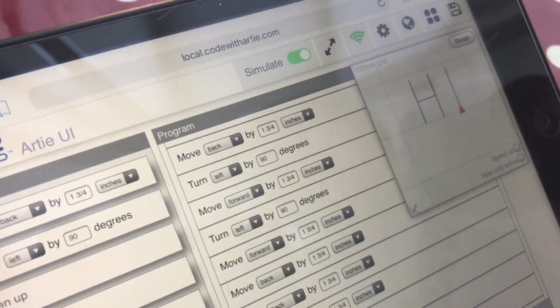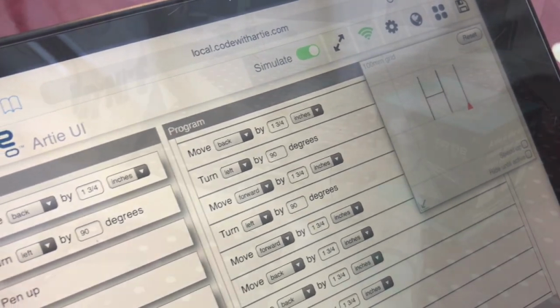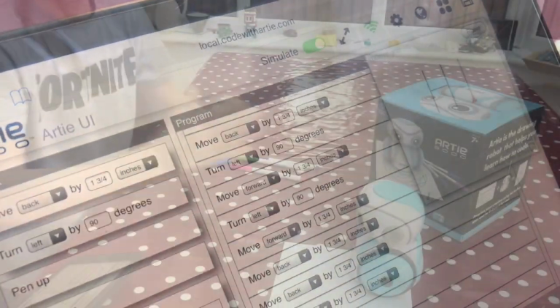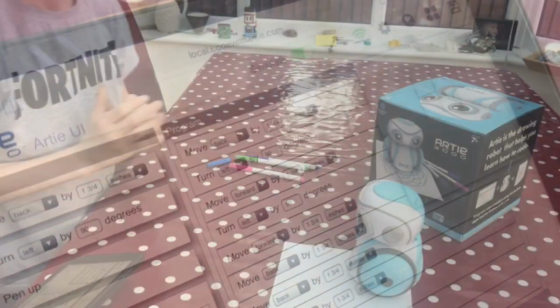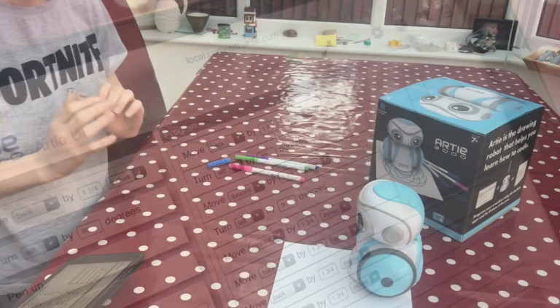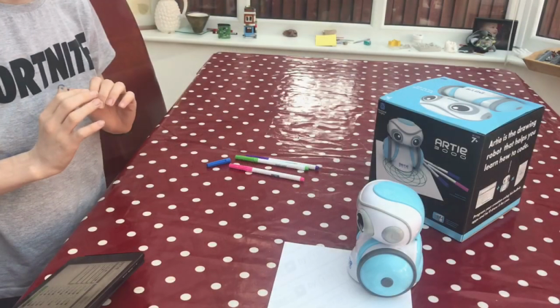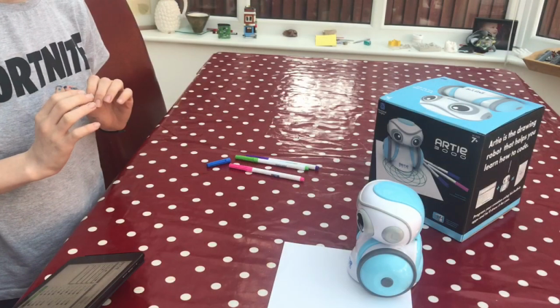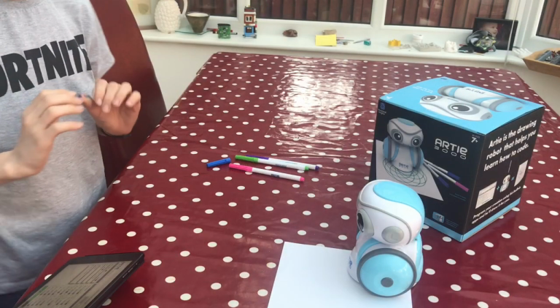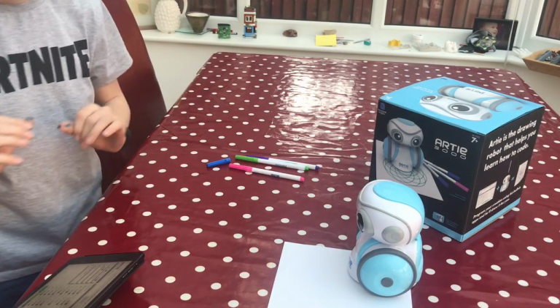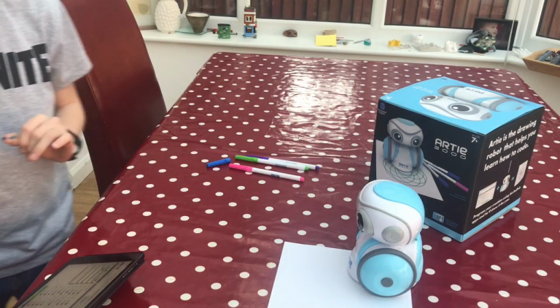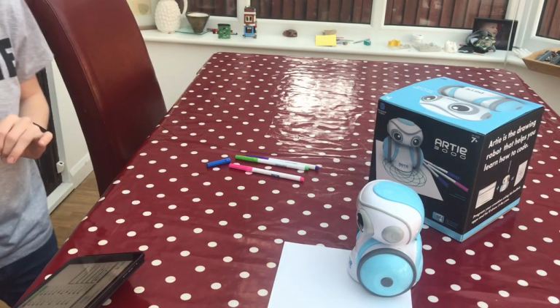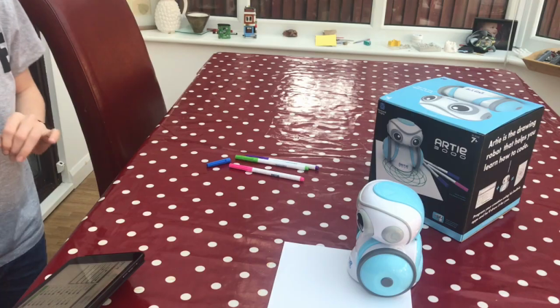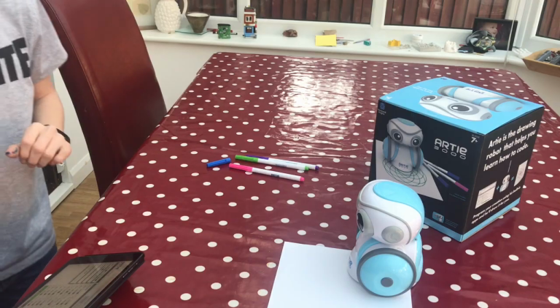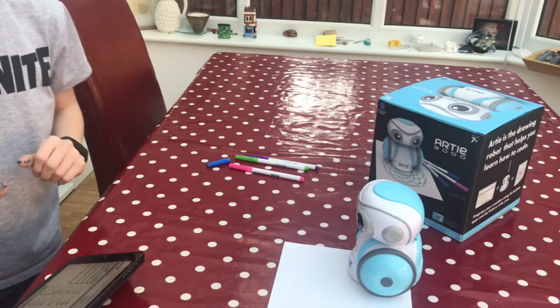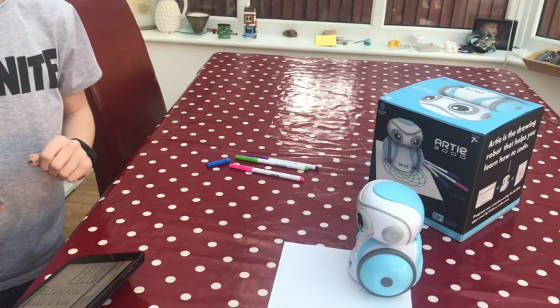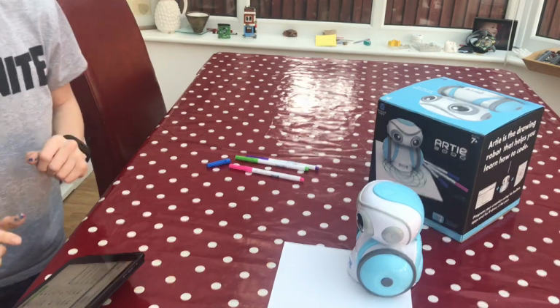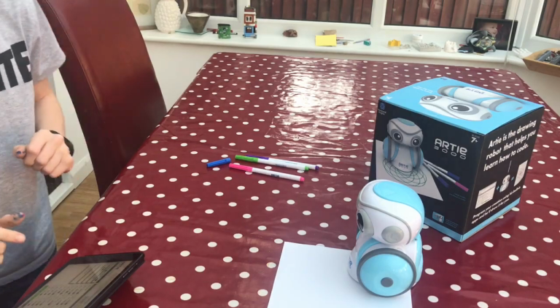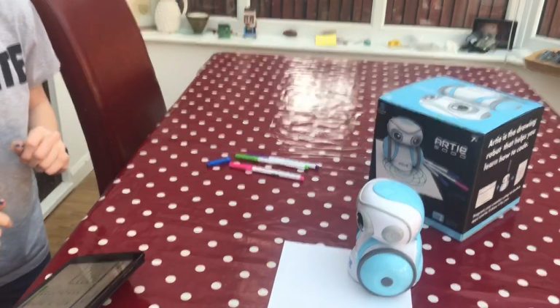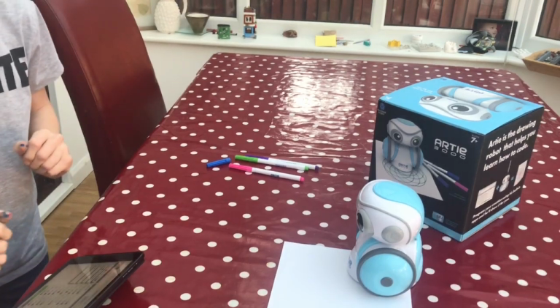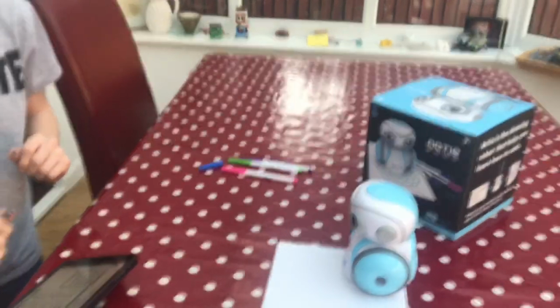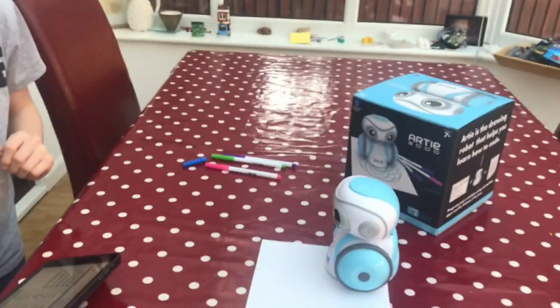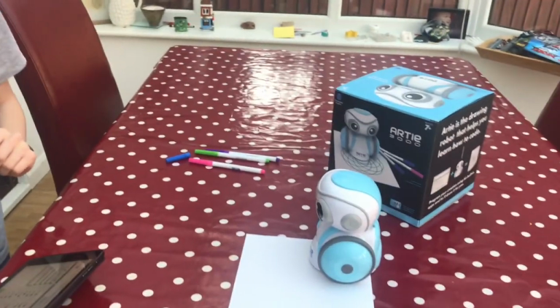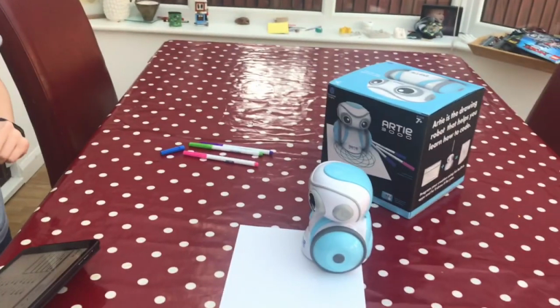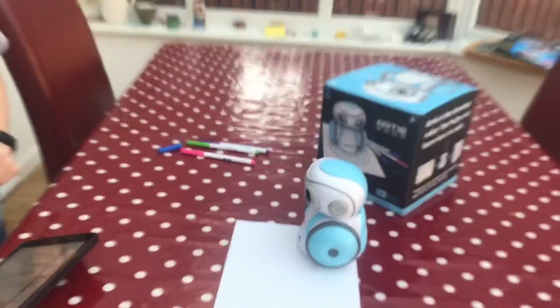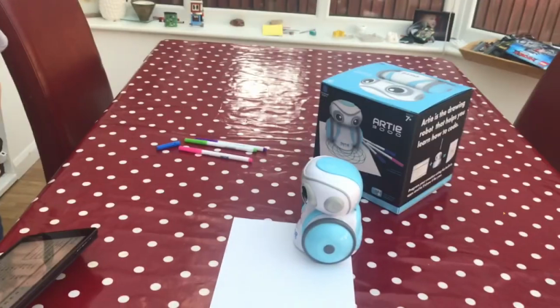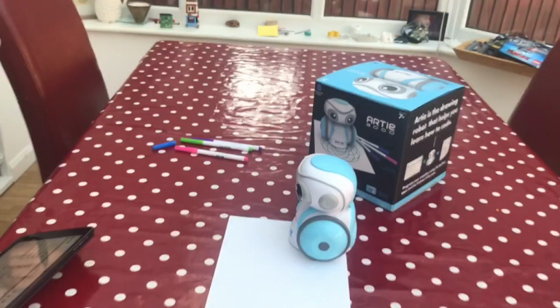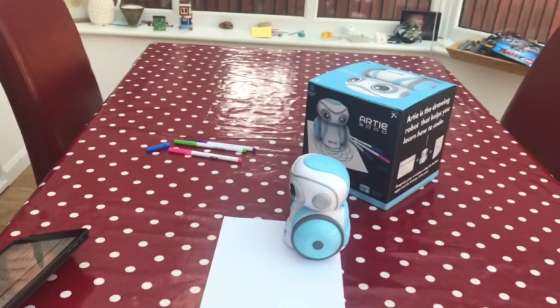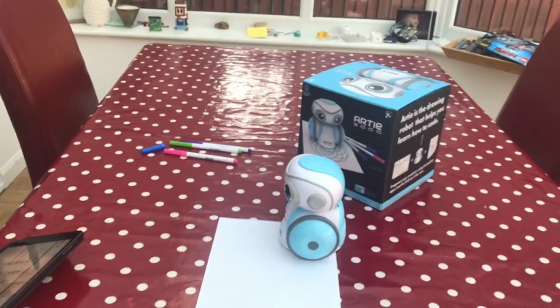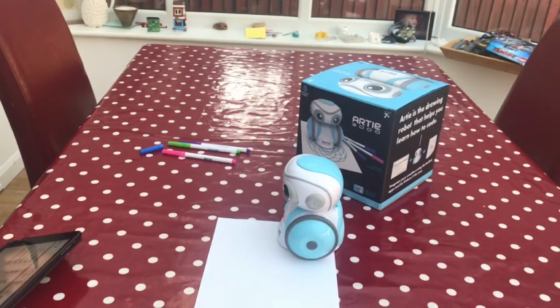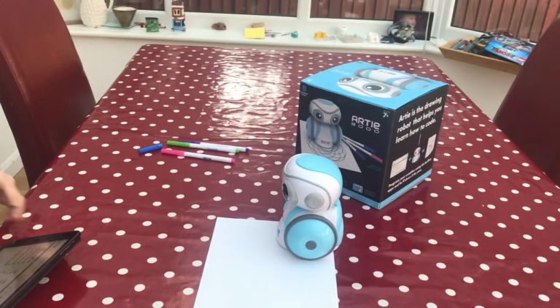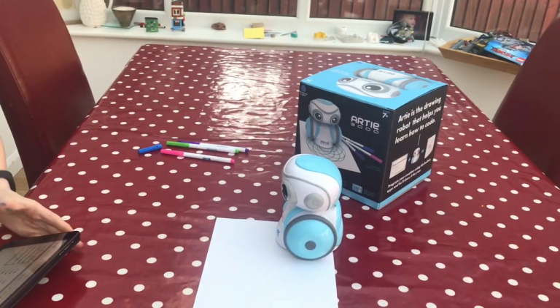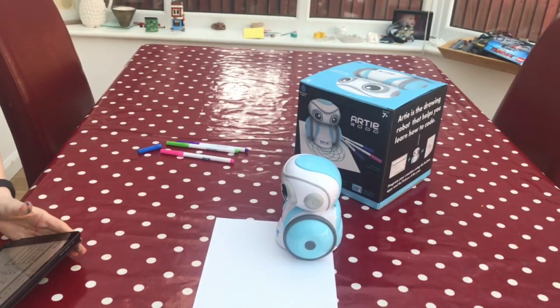Let's have a go with Artie — this is the moment of truth. Will Artie write 'Hi'? Let's move that back a little bit.